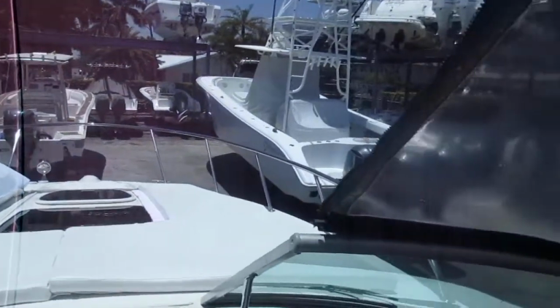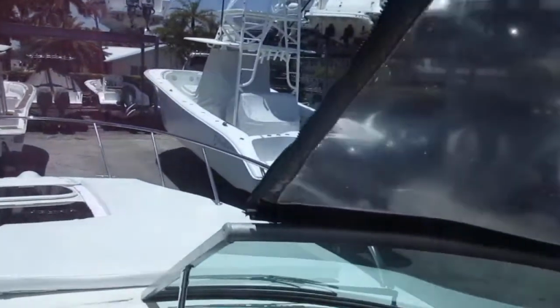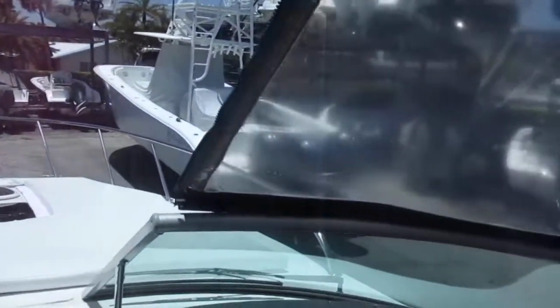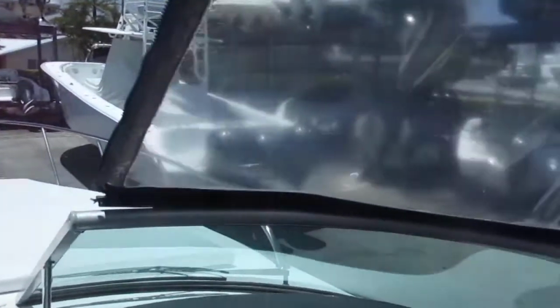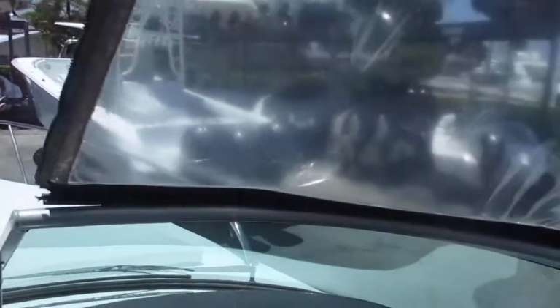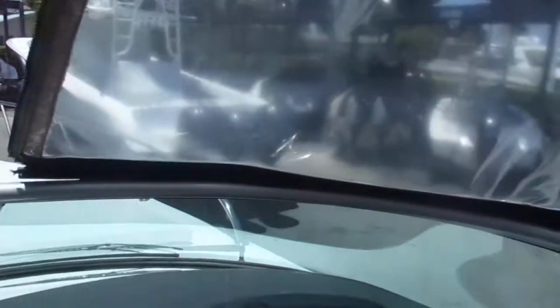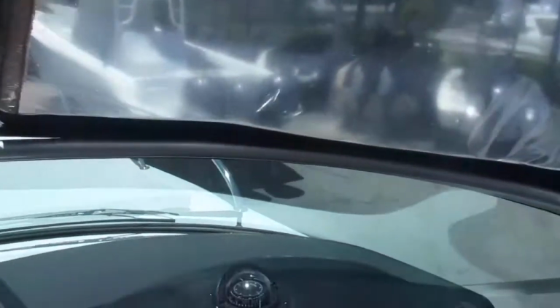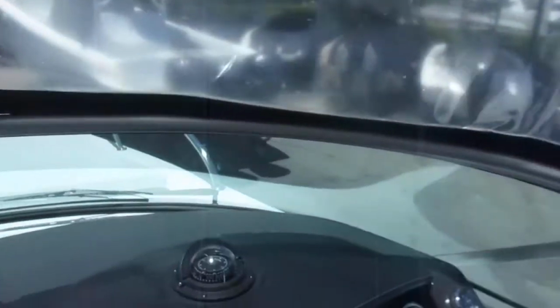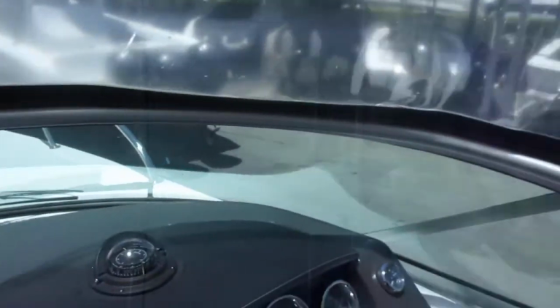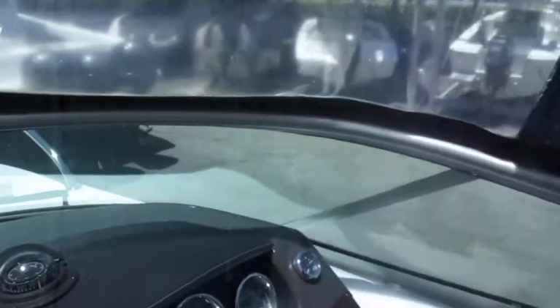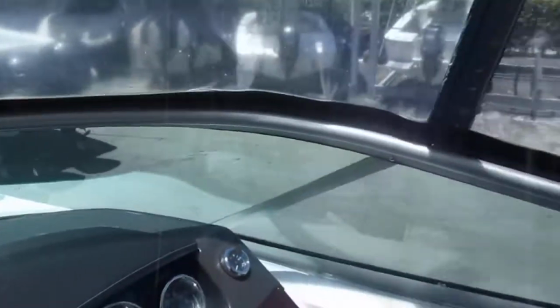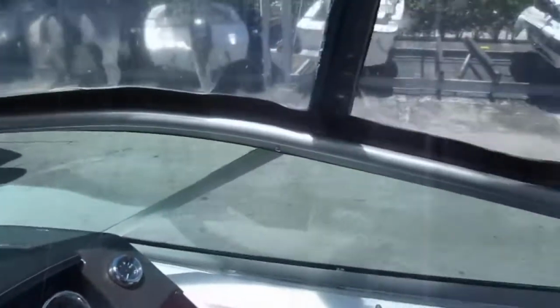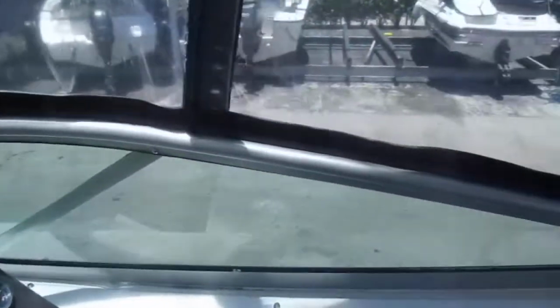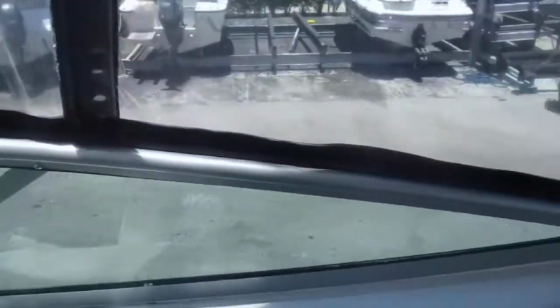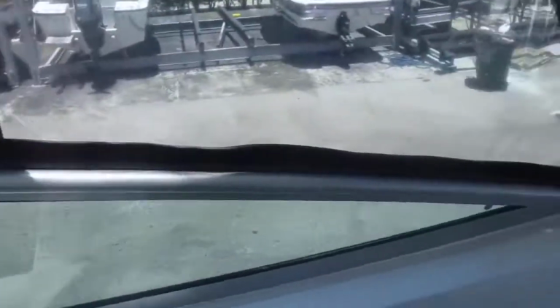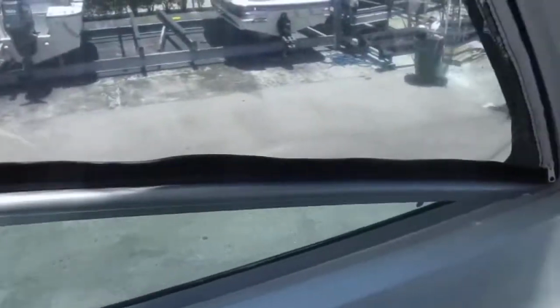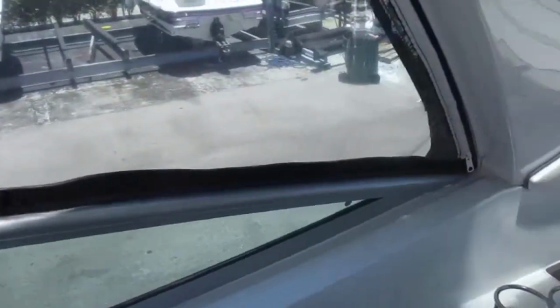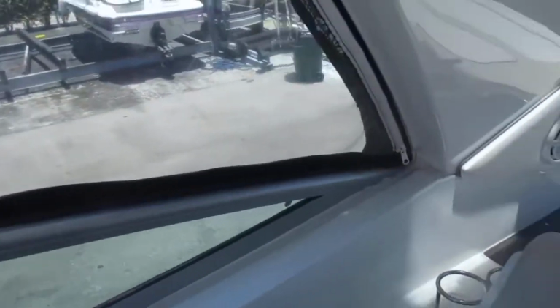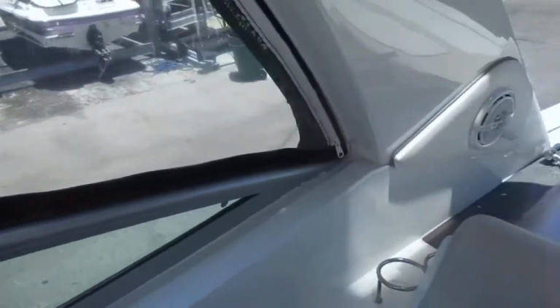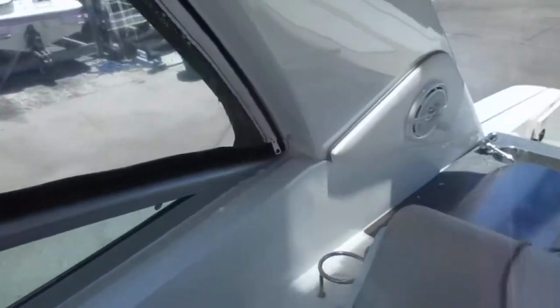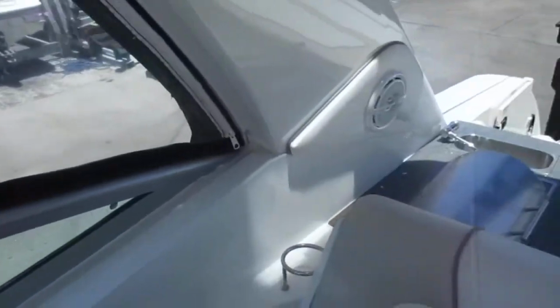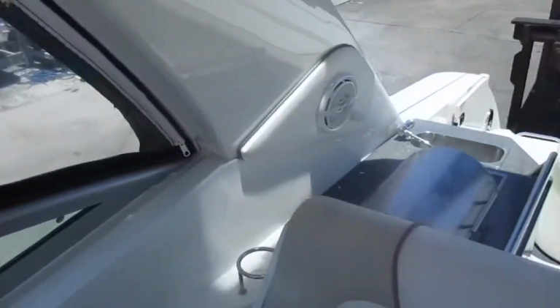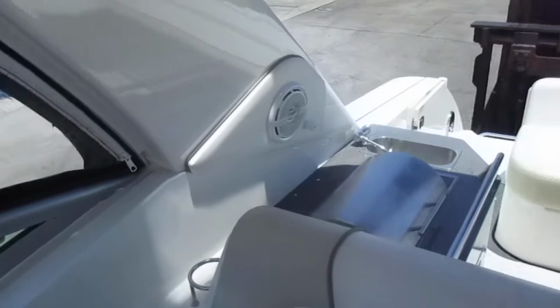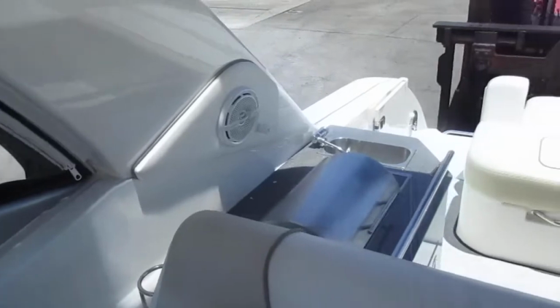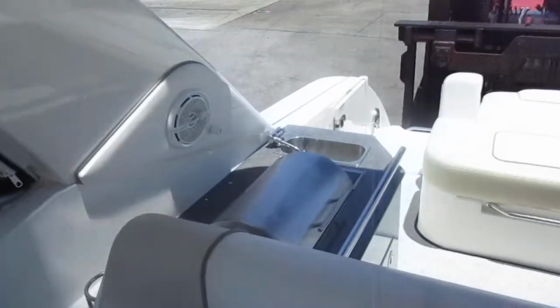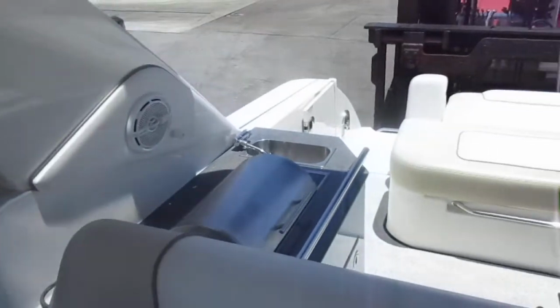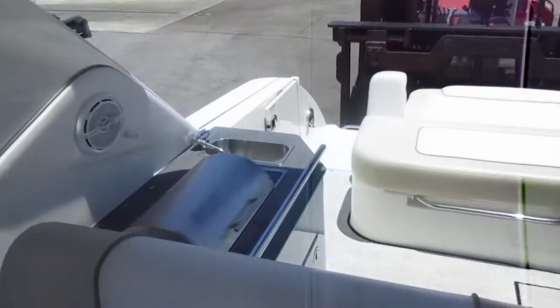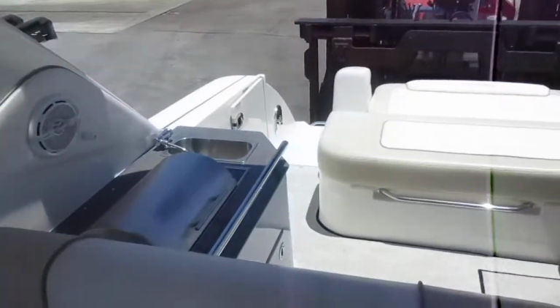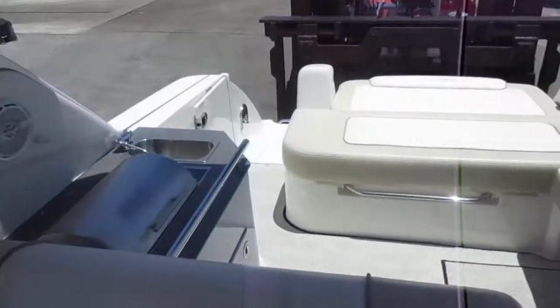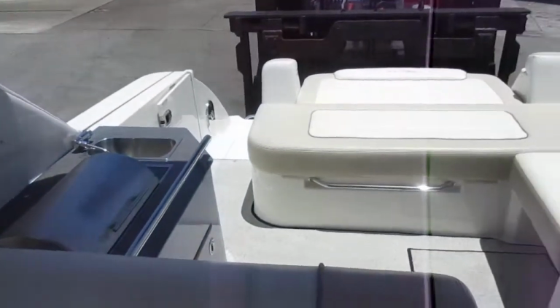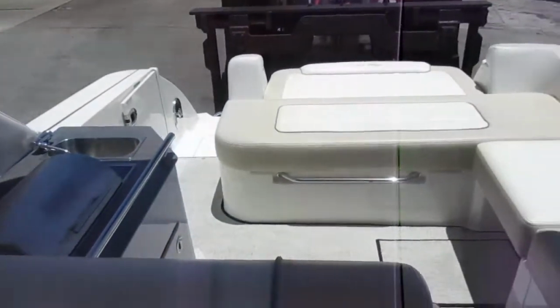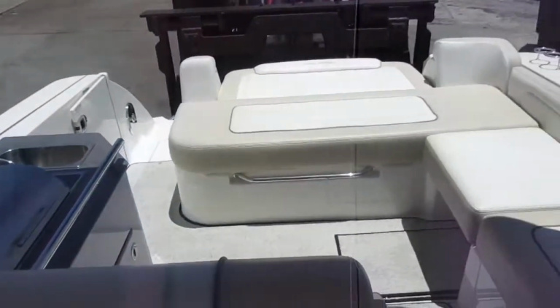And that'll conclude our tour of this SeaRay 310 Sundancer.